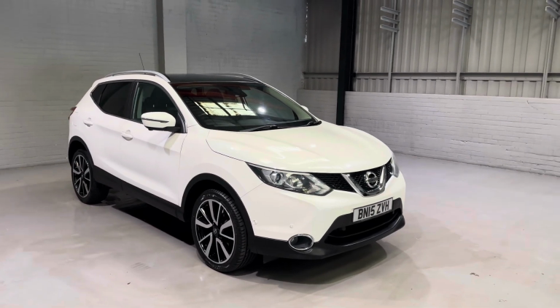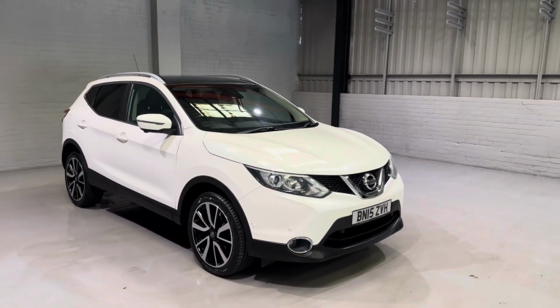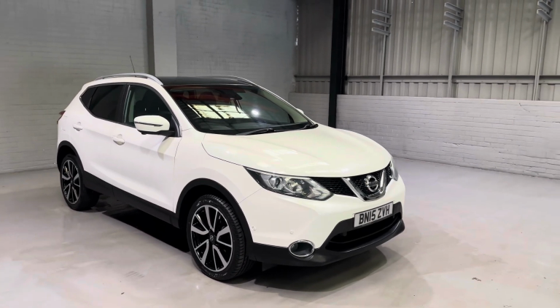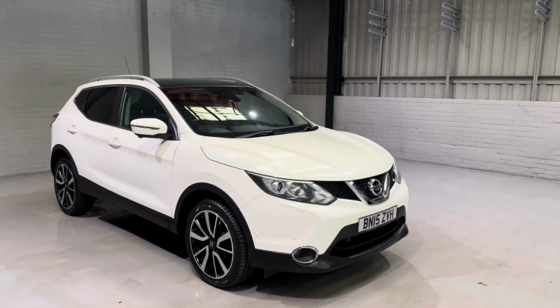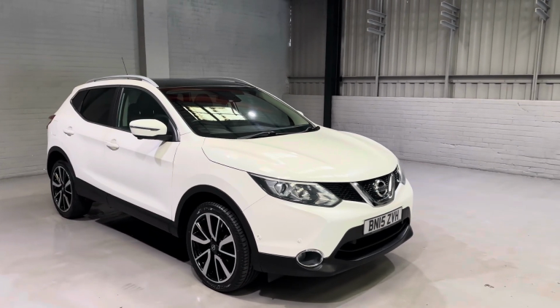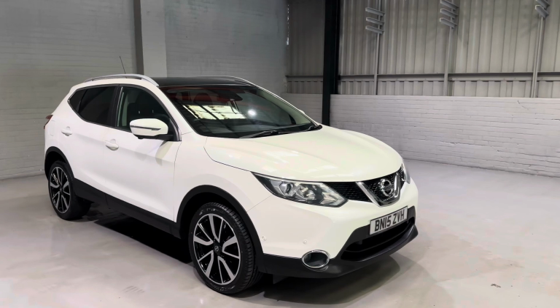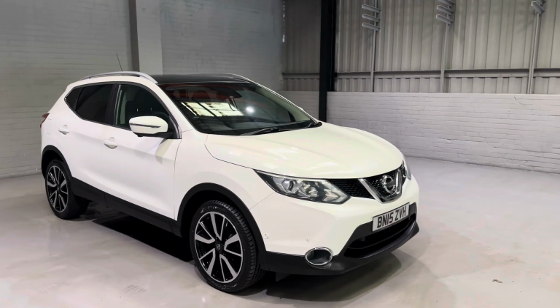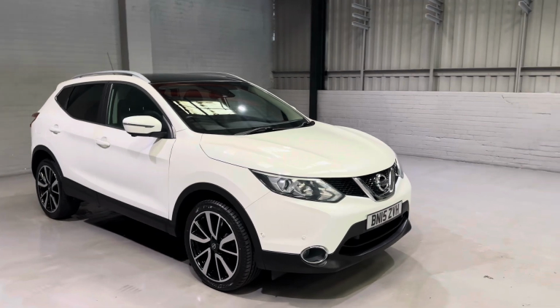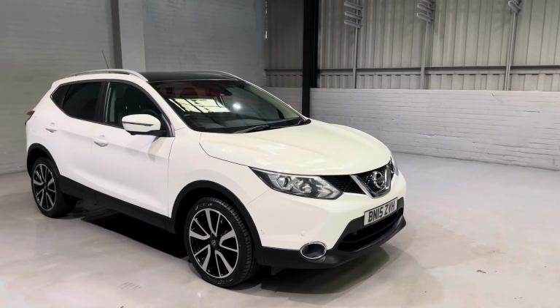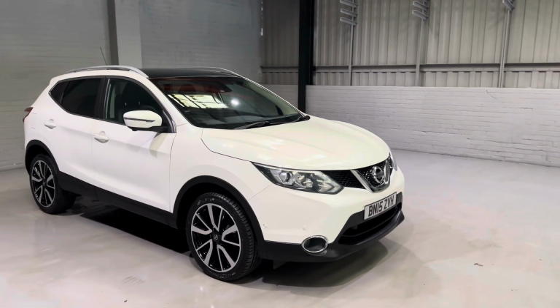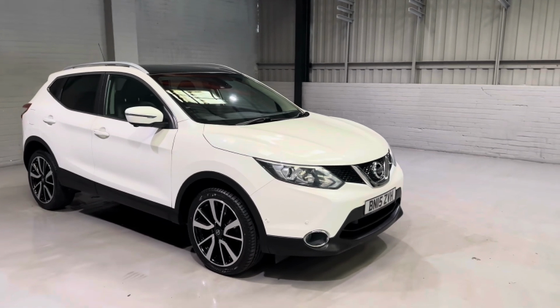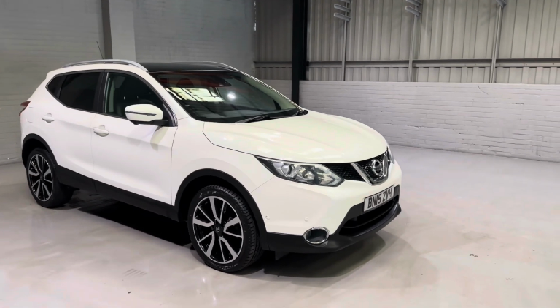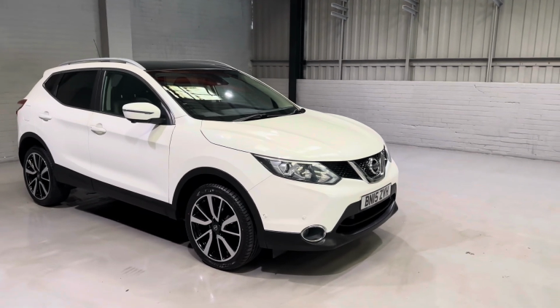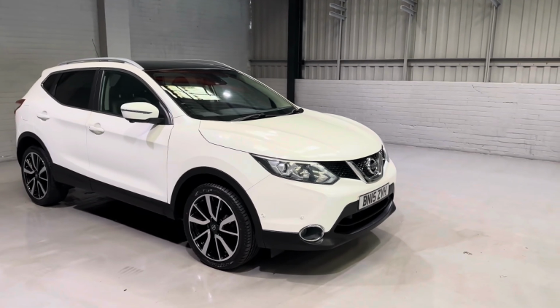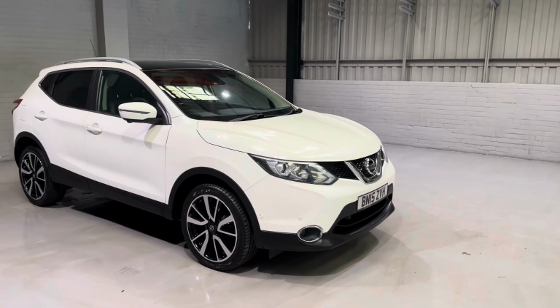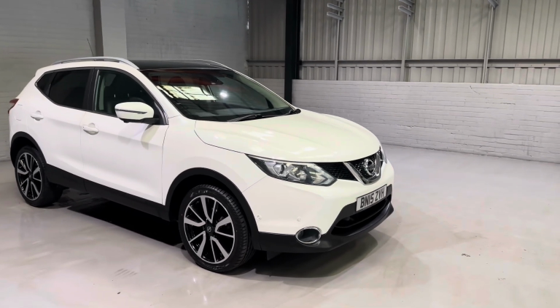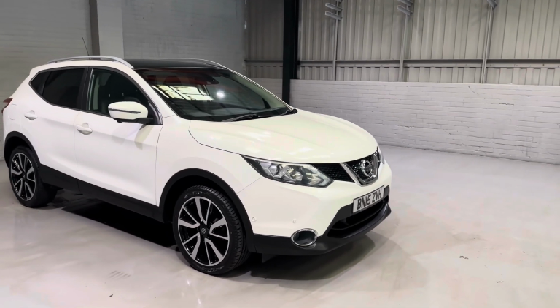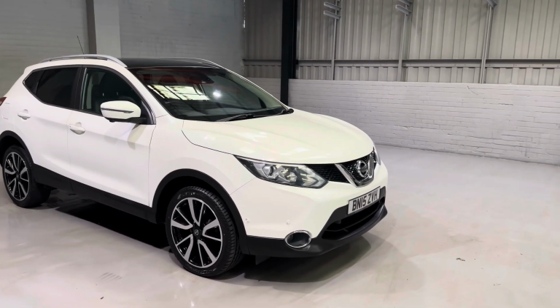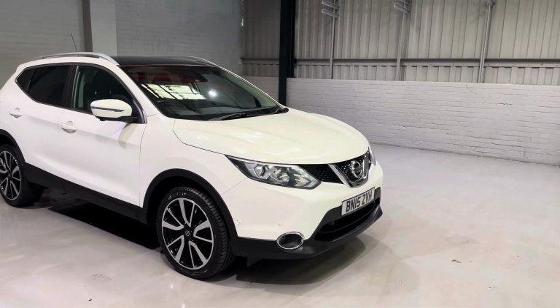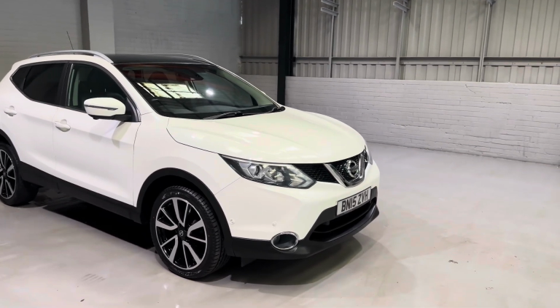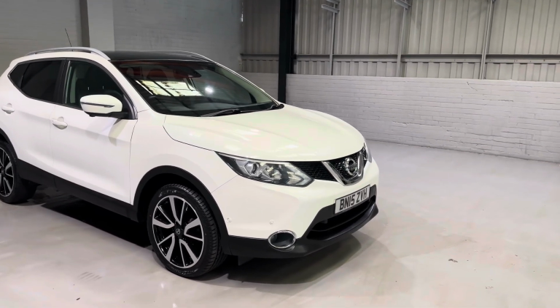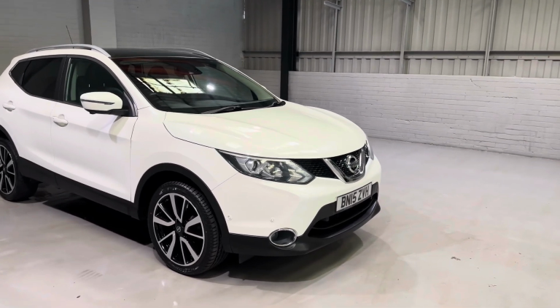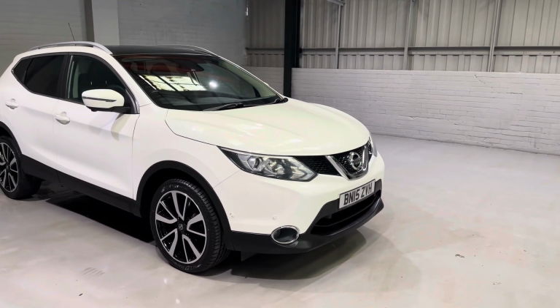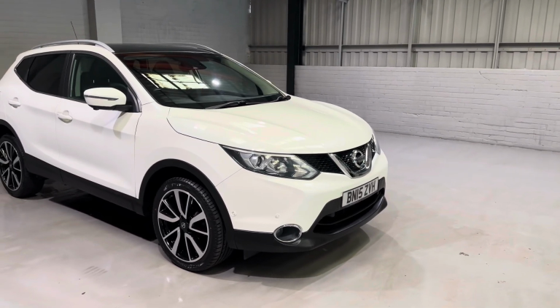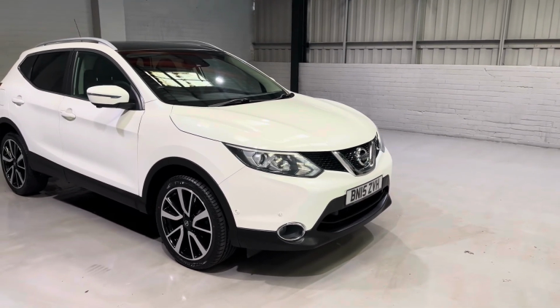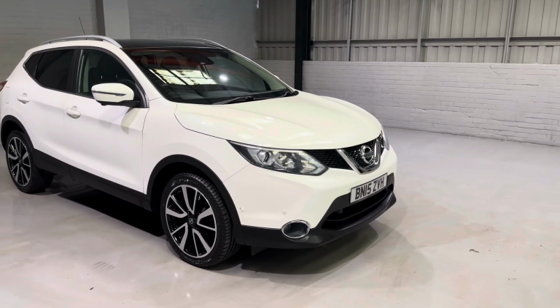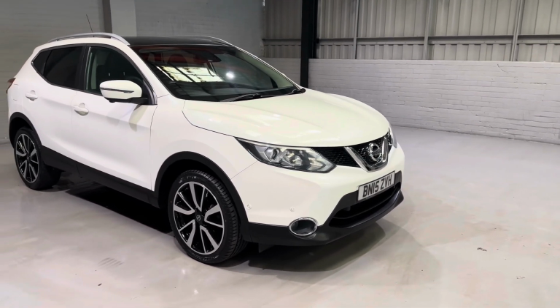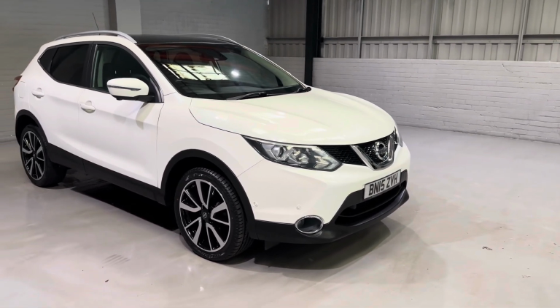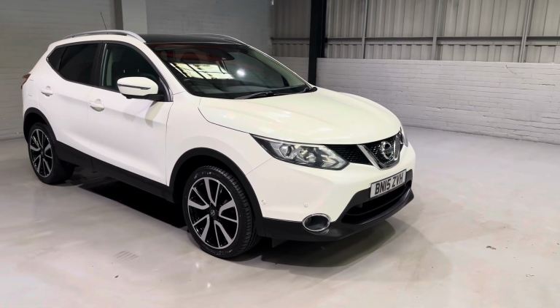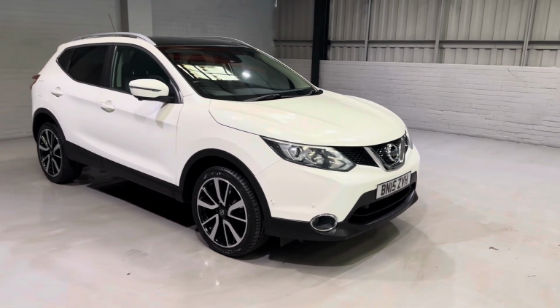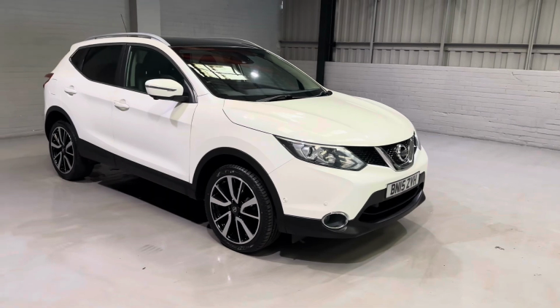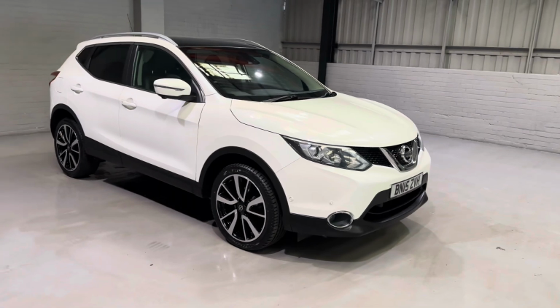Just to name a few, we've got a panoramic sunroof, we've got 360 cameras and parking sensors on this one, front and rear.